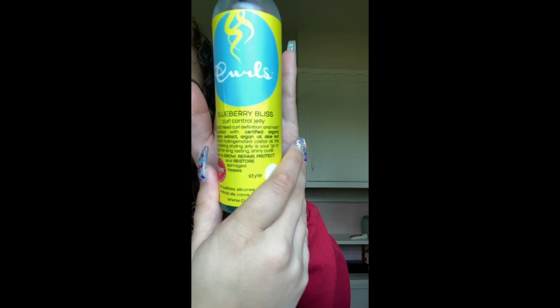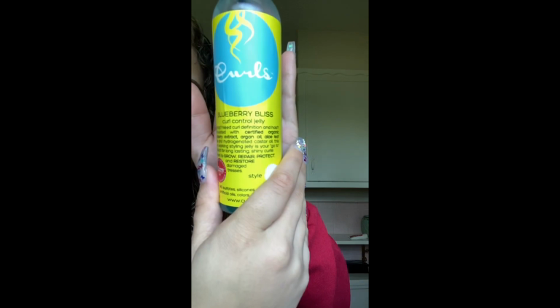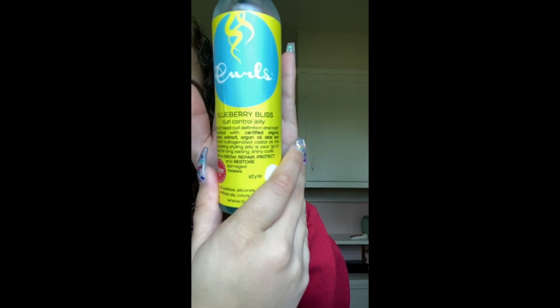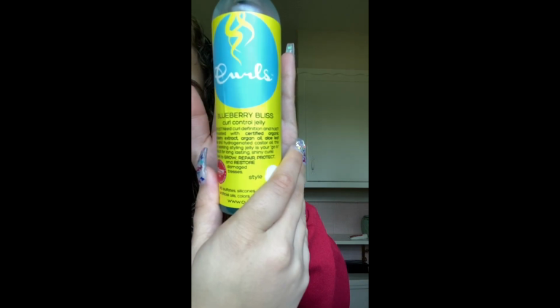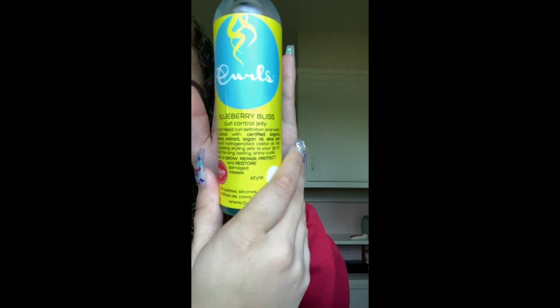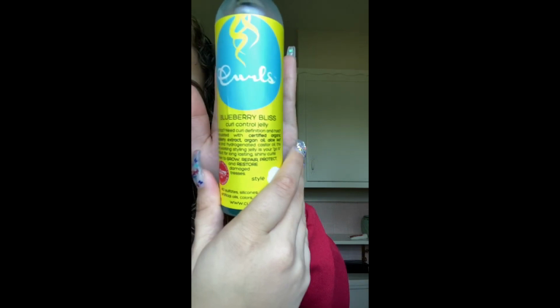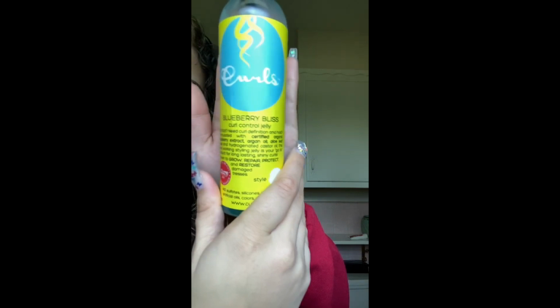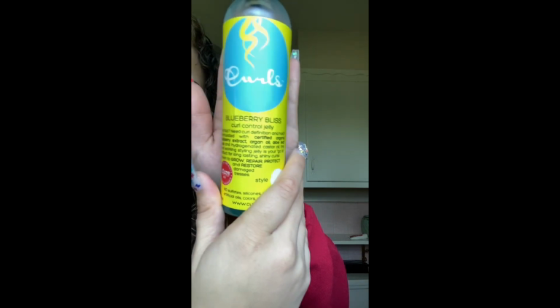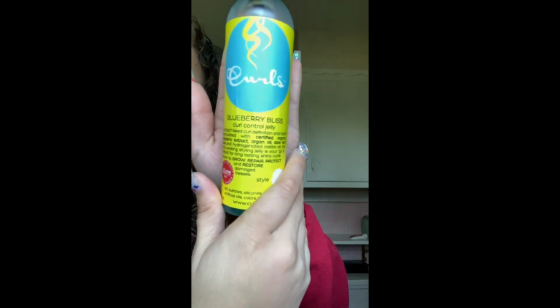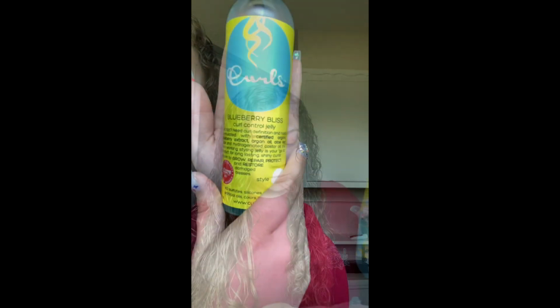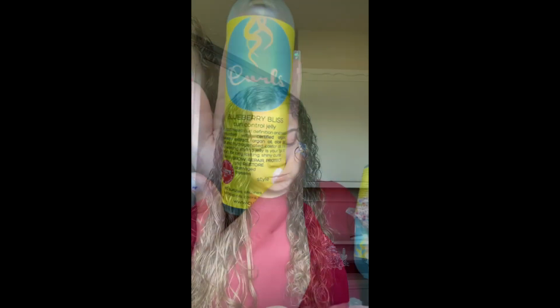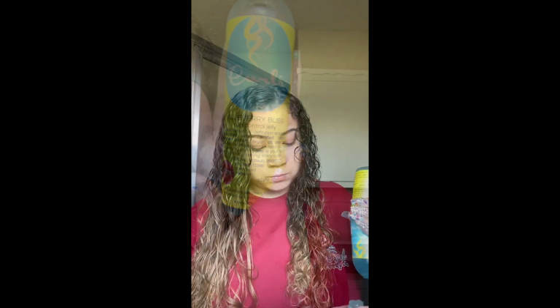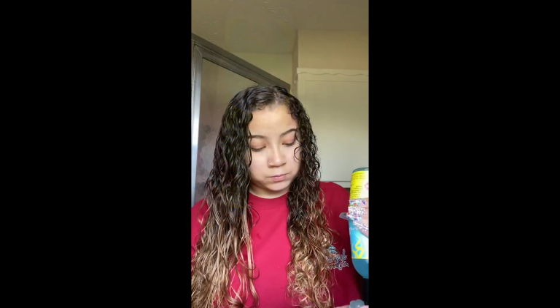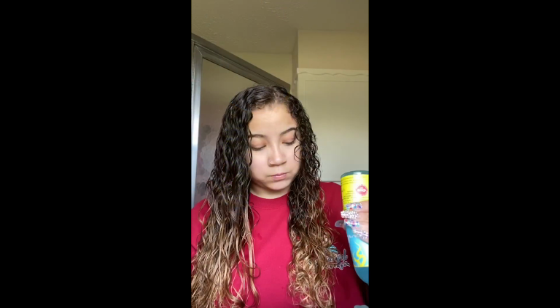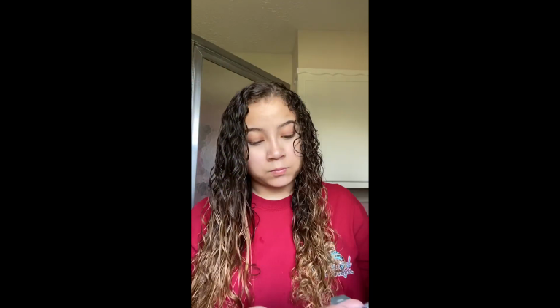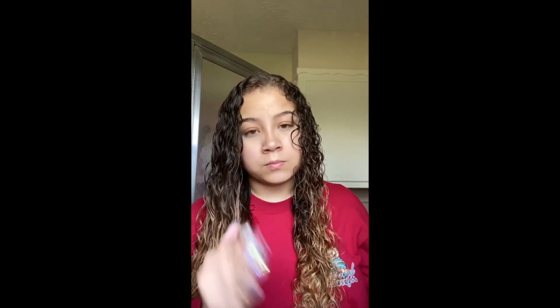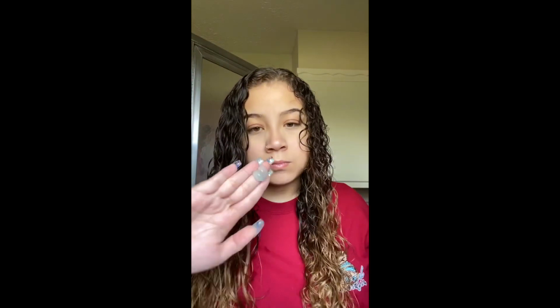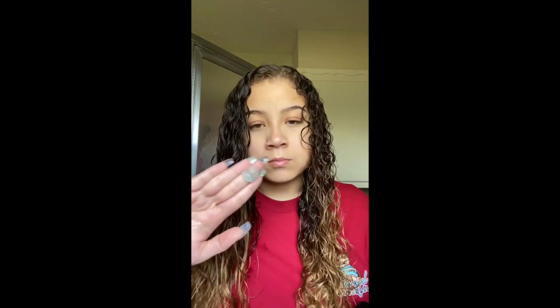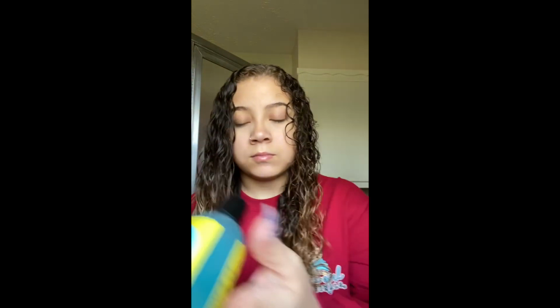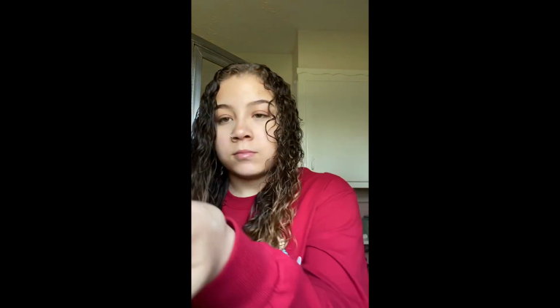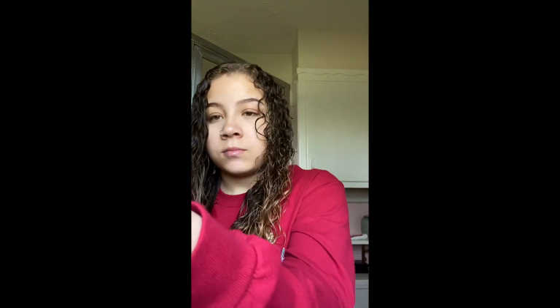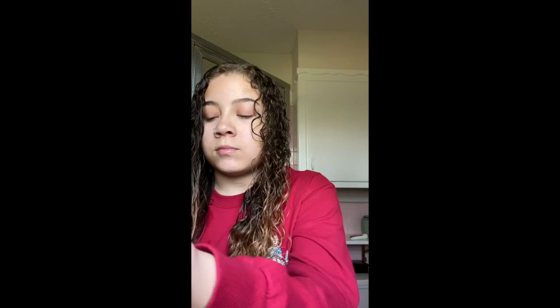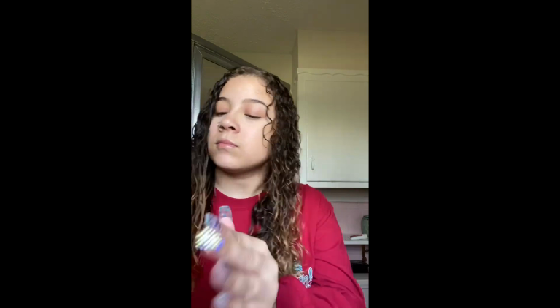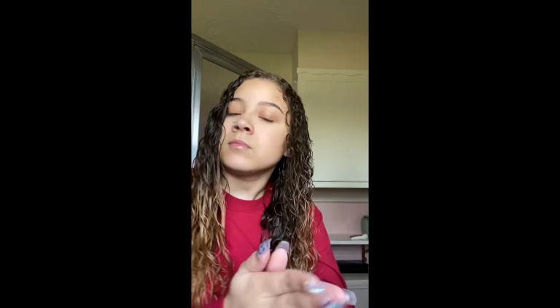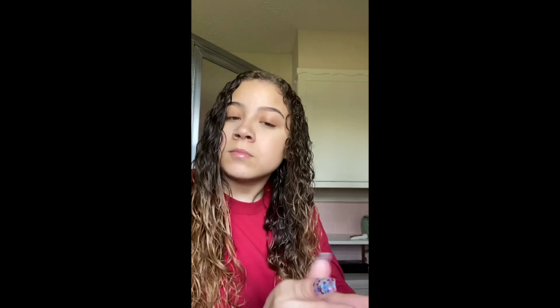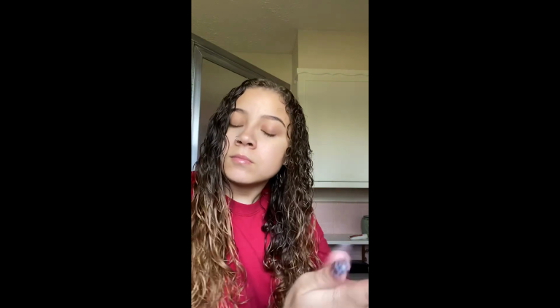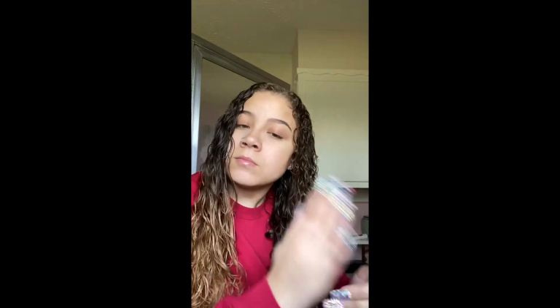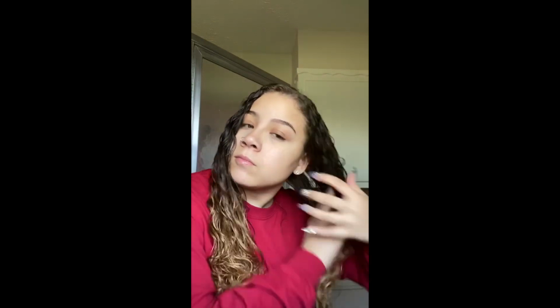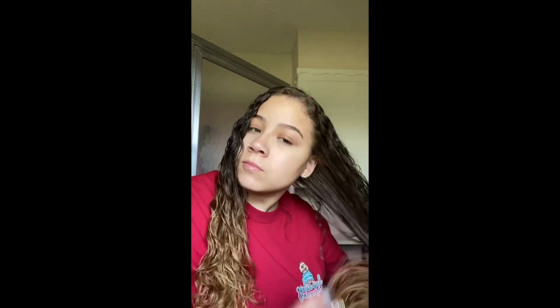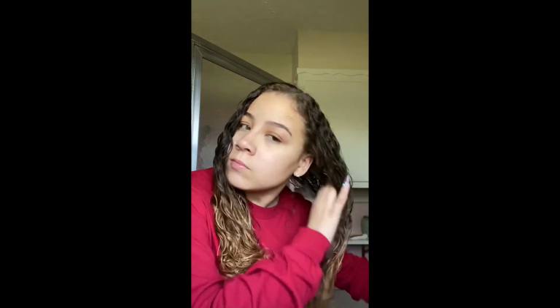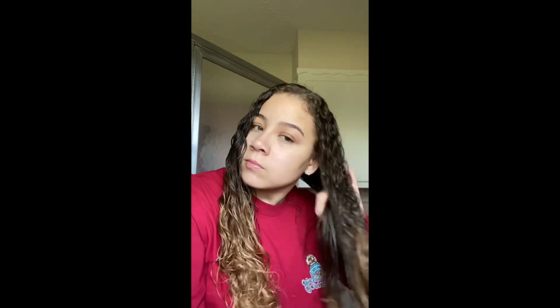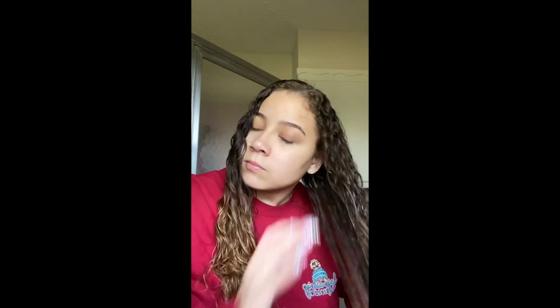The next product I'm going to use is the Blueberry Bliss Curl Control Jelly. I really like this product because it's not too thick for my hair.